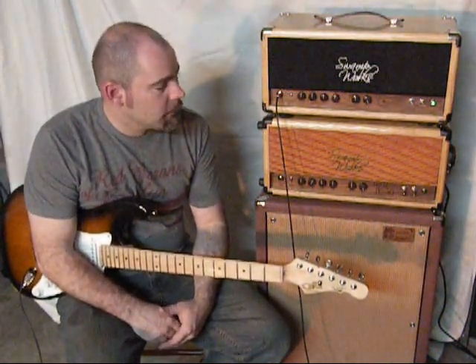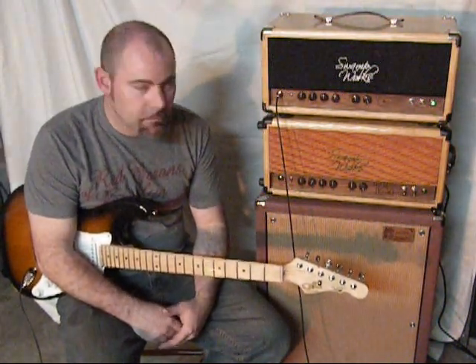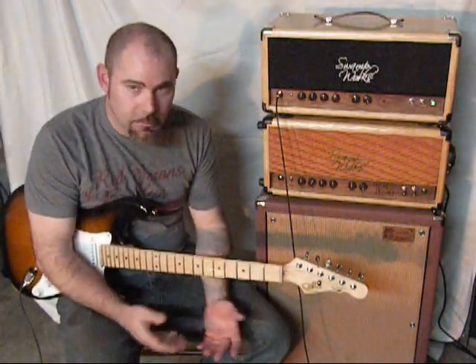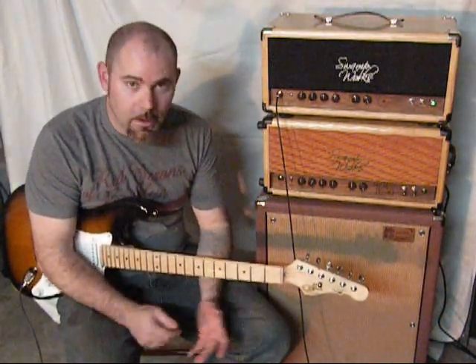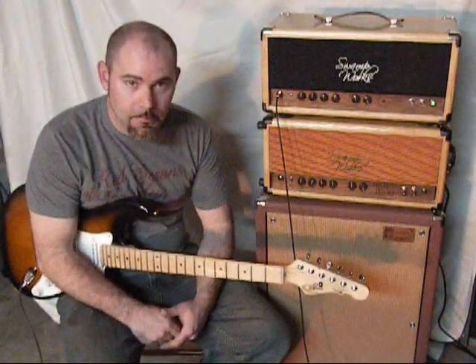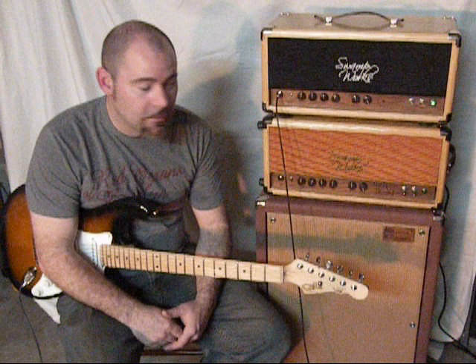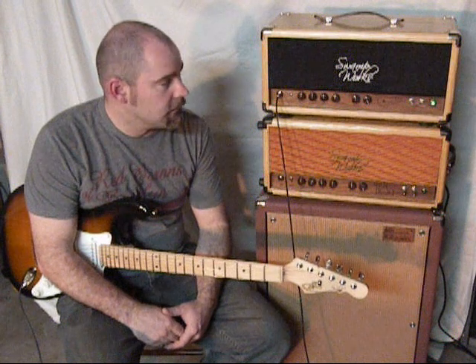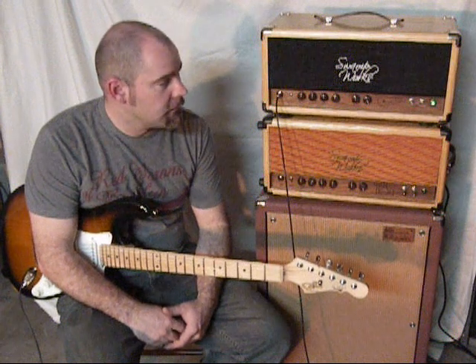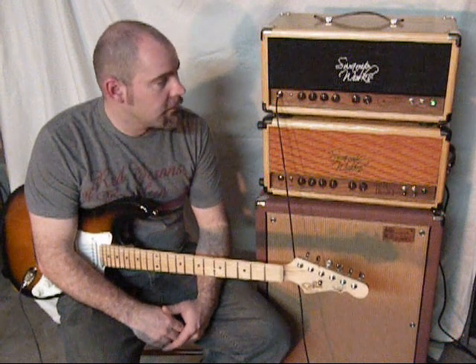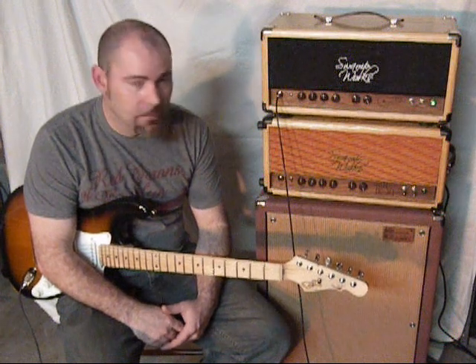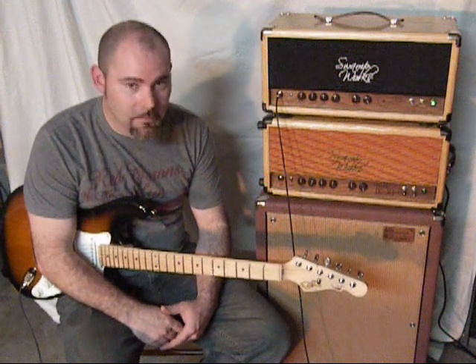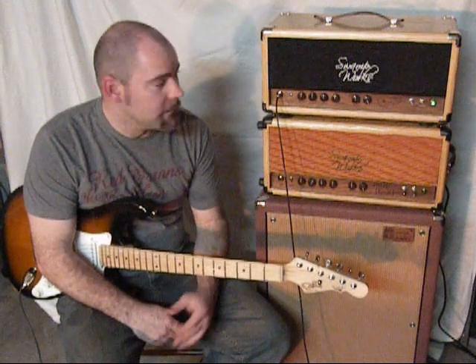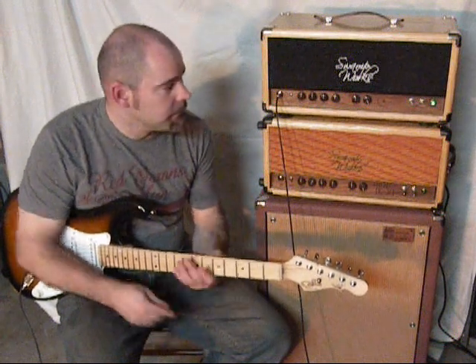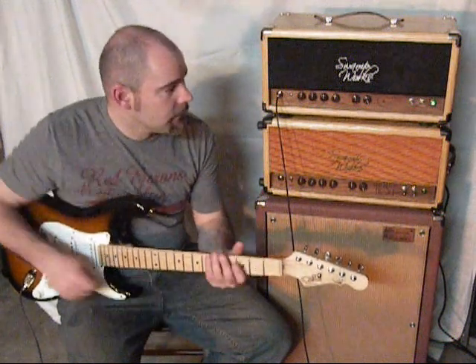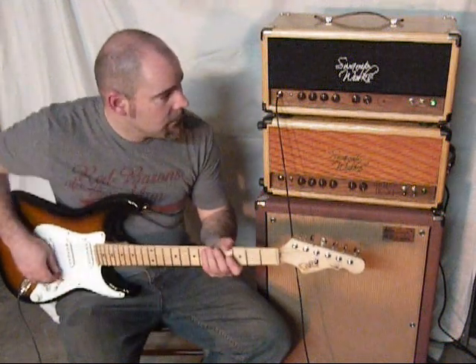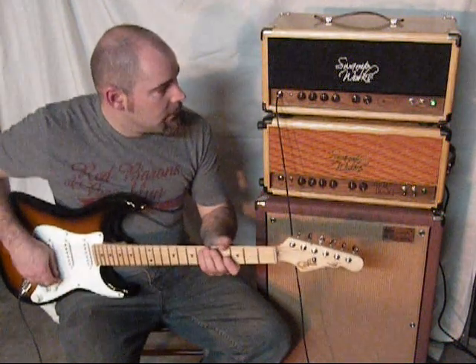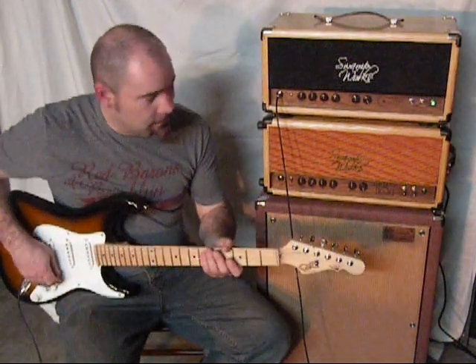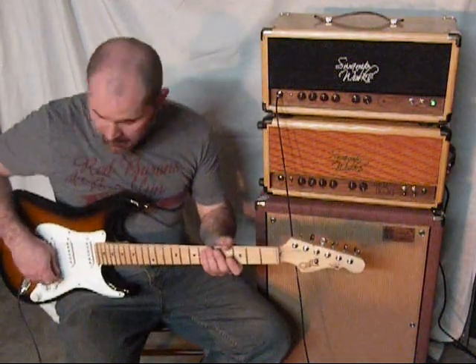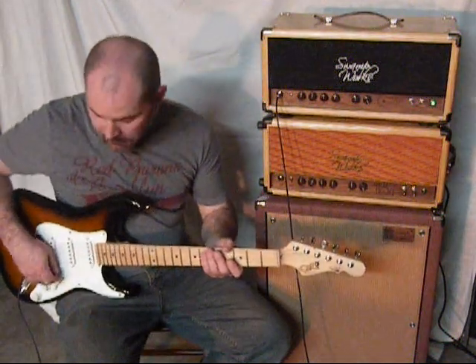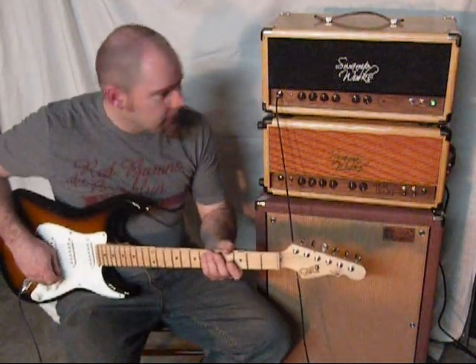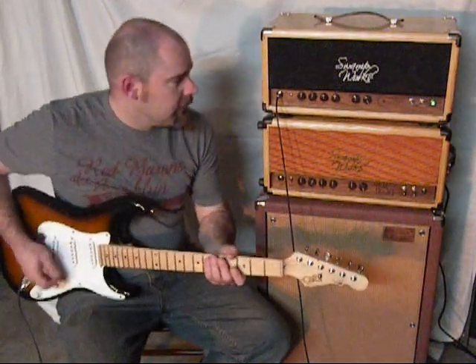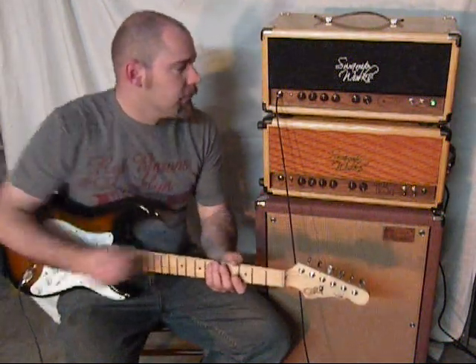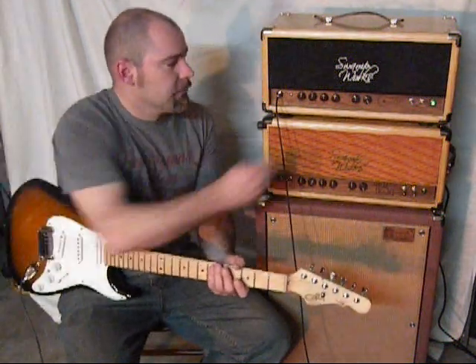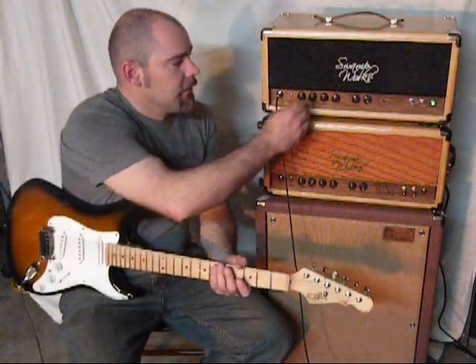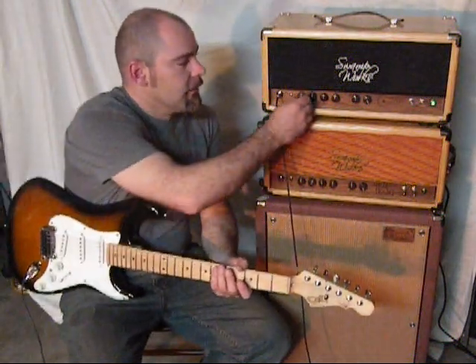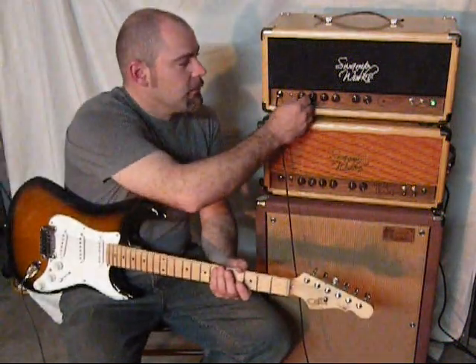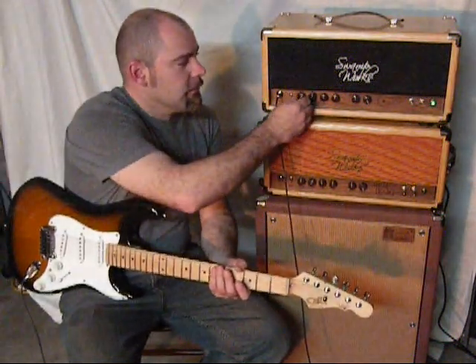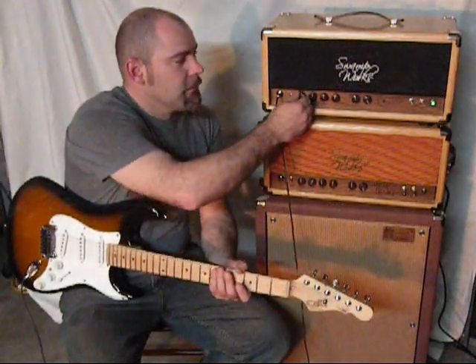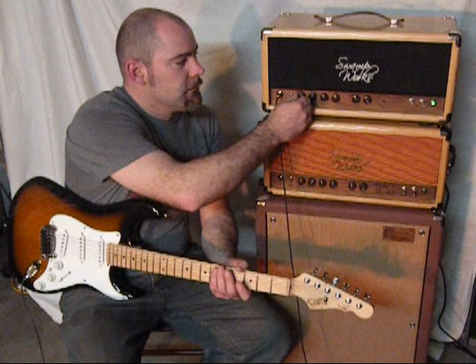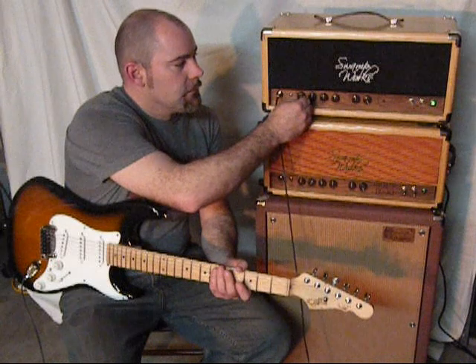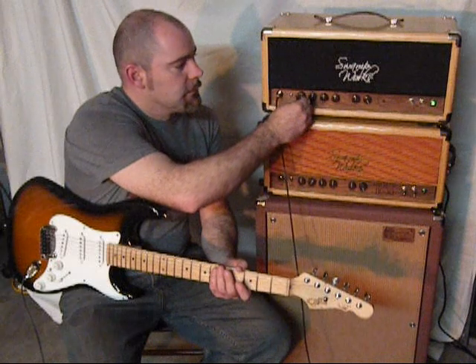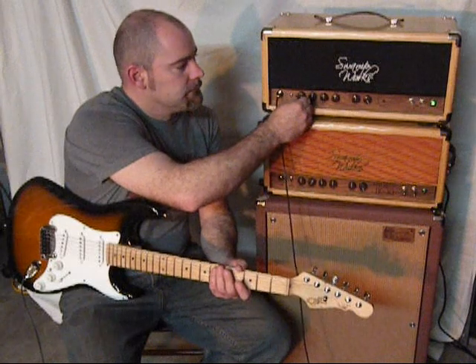Of course, the tube complement changes its character a little bit. I'm going to give you an idea of what she sounds like, and you really get to hear it on her.